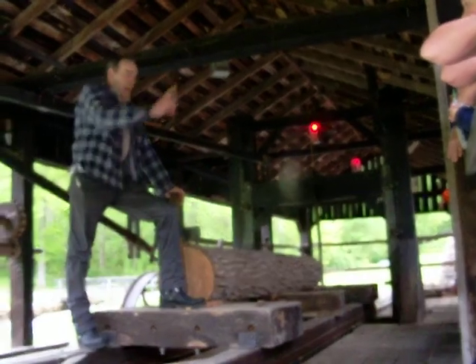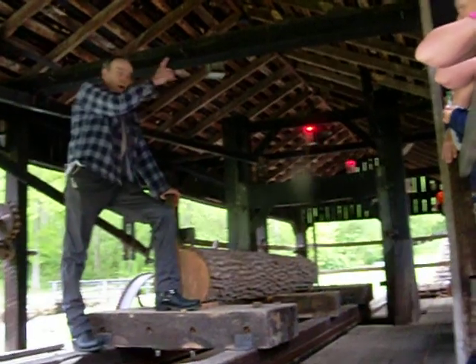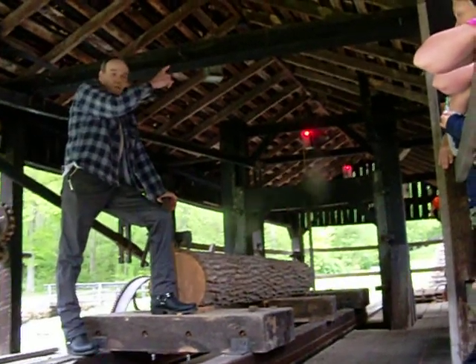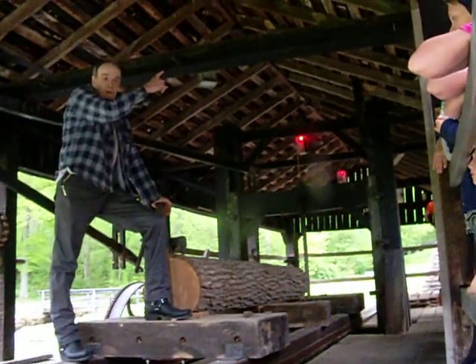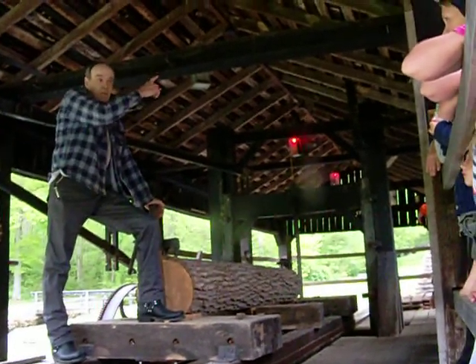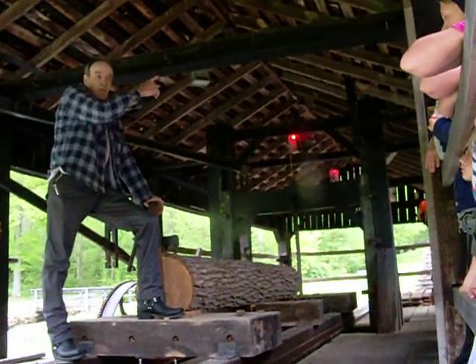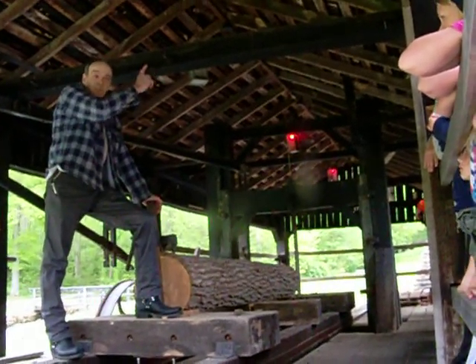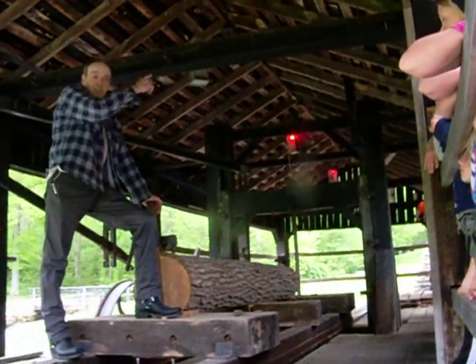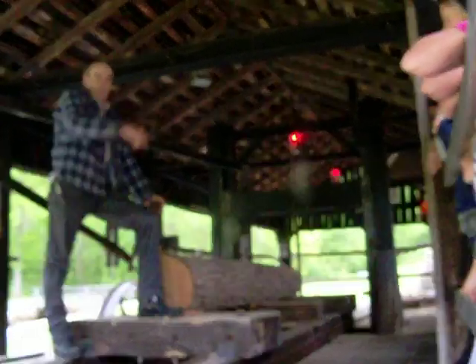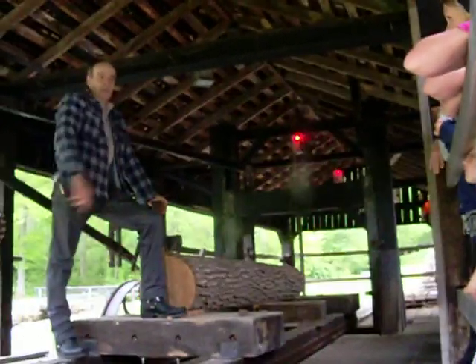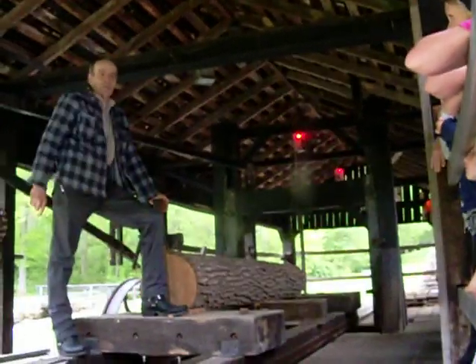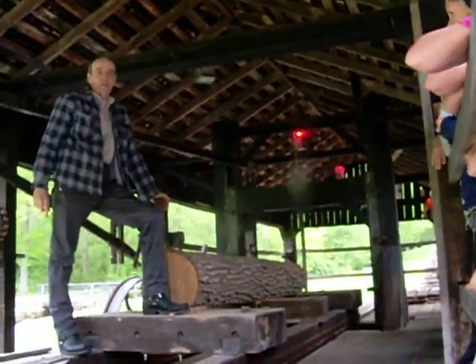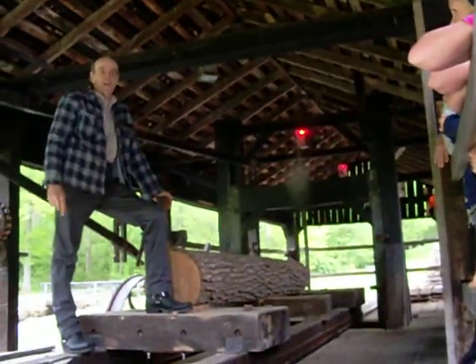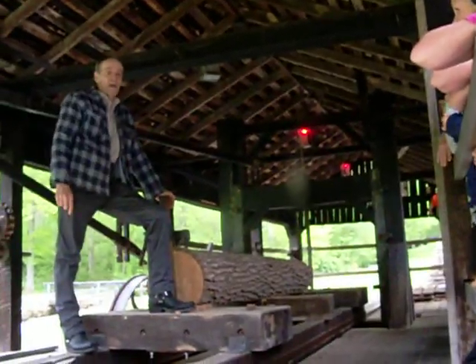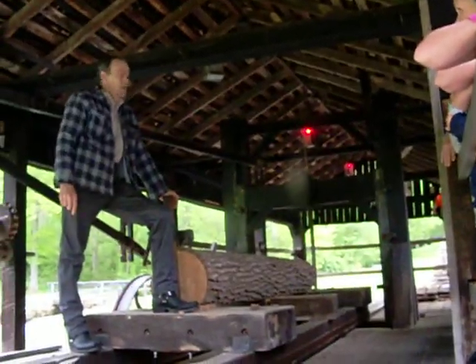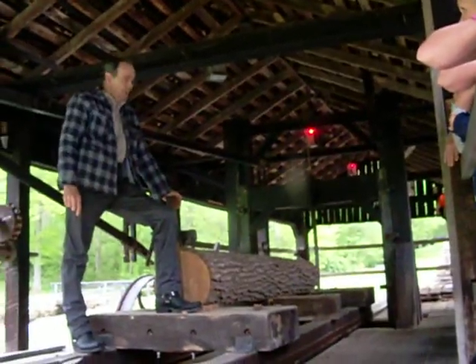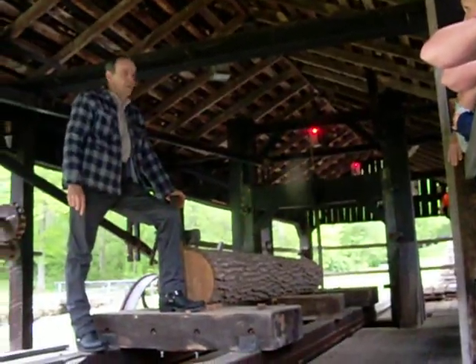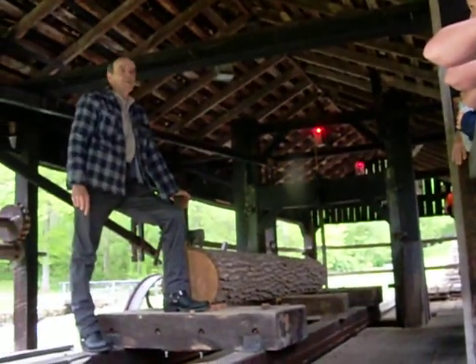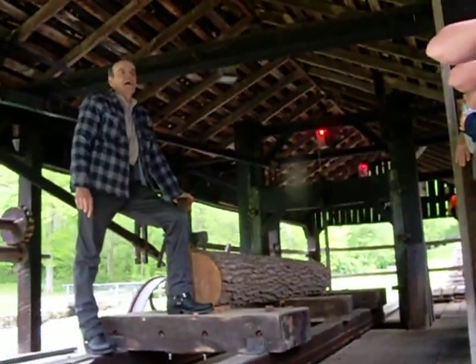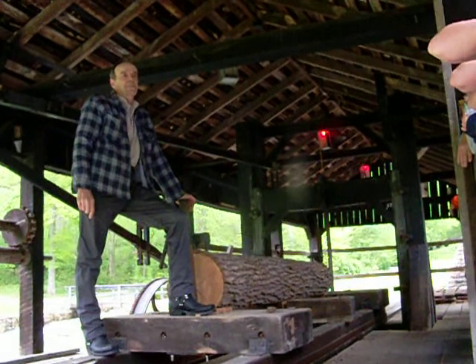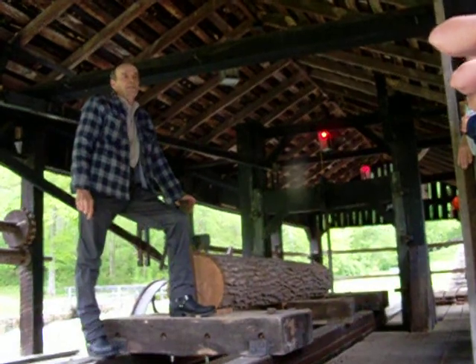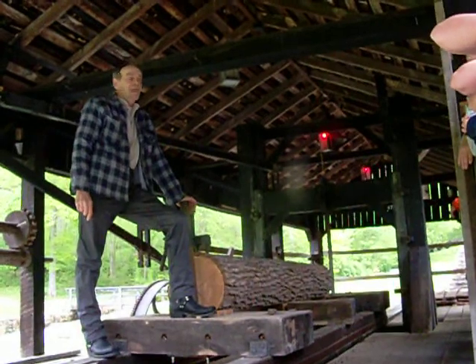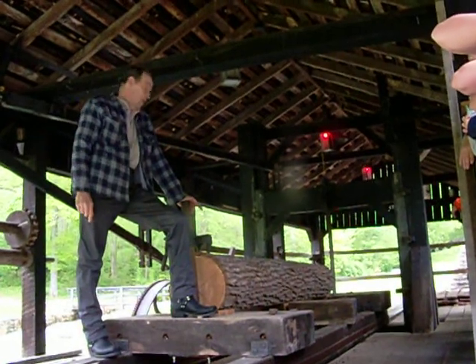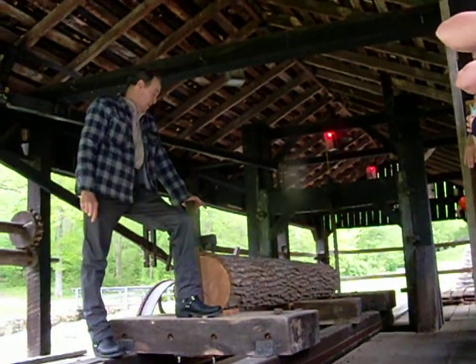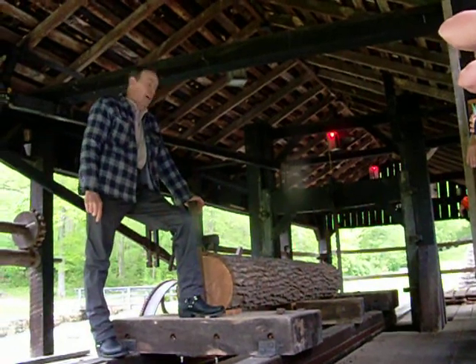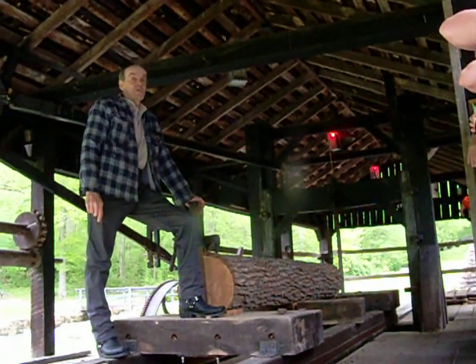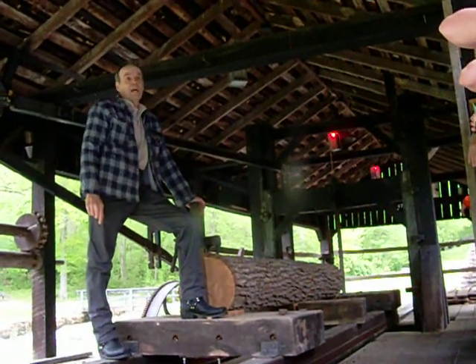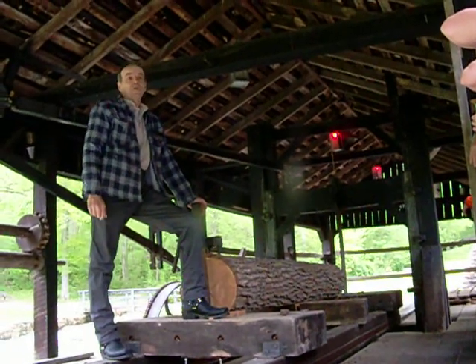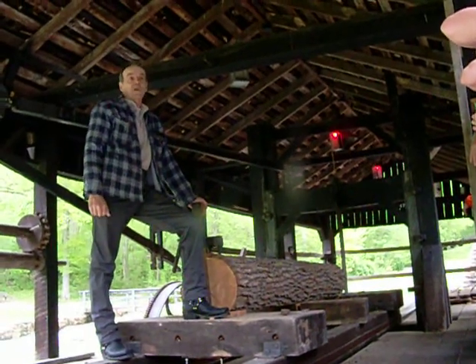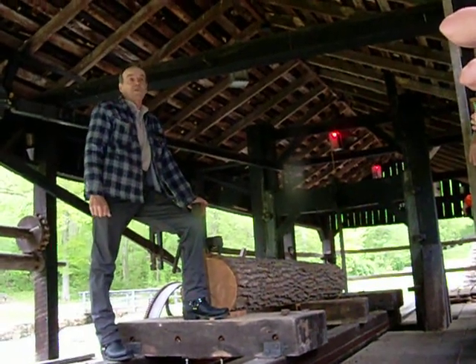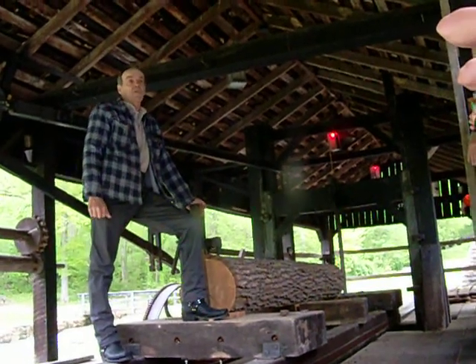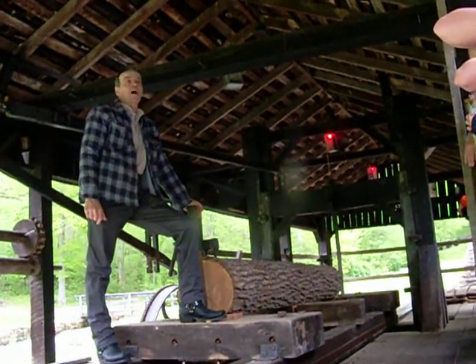If you've been in the mill, you've seen some of the beams that are up in there — pretty good size. And they would have cut those probably out of a 24-inch log.